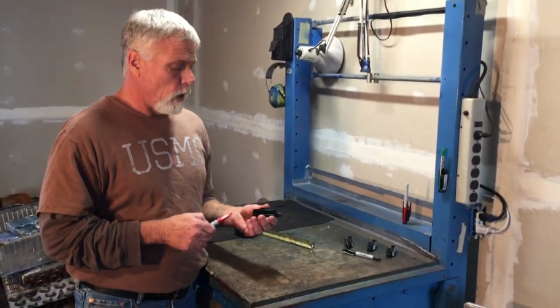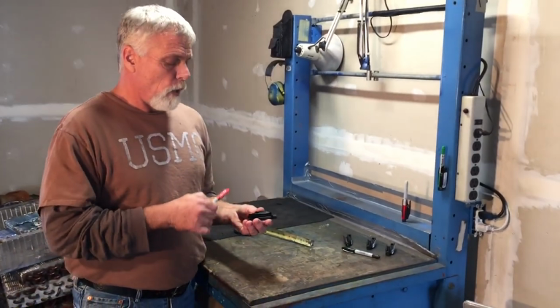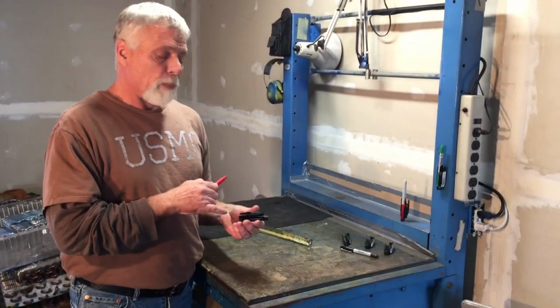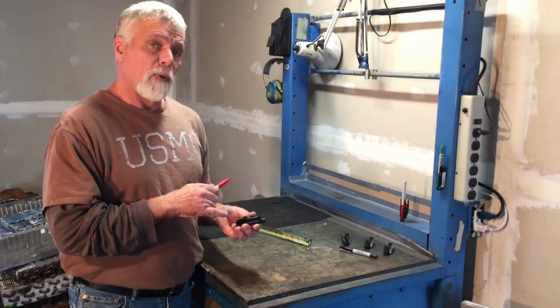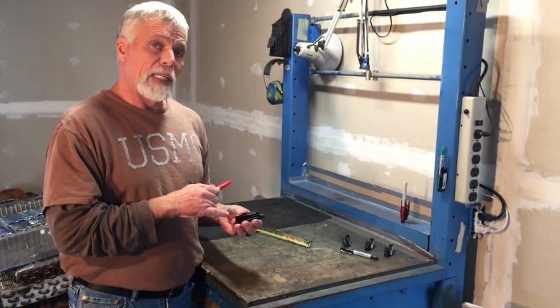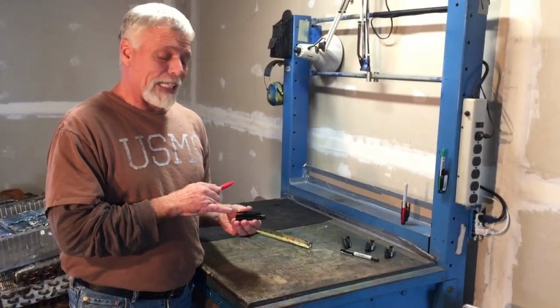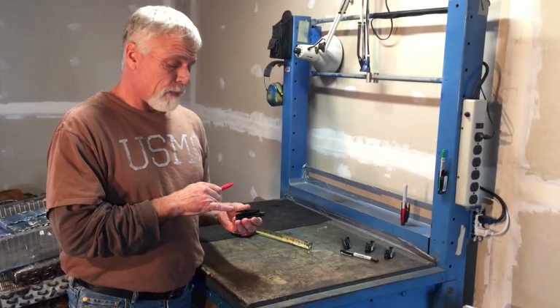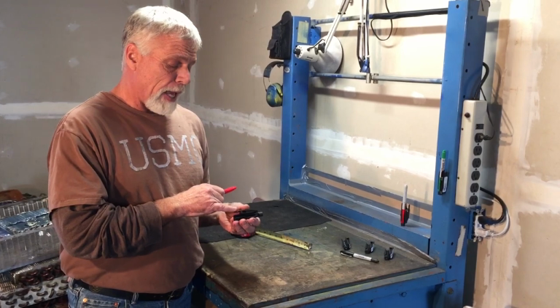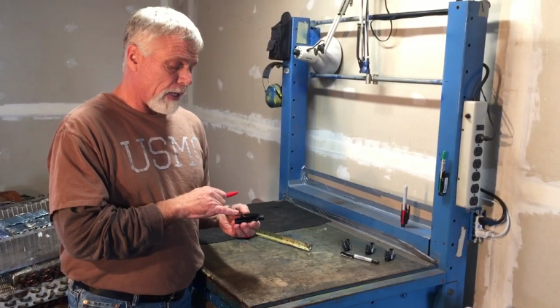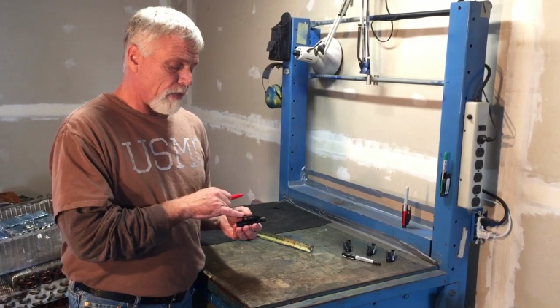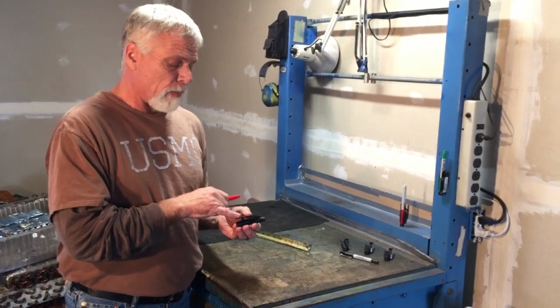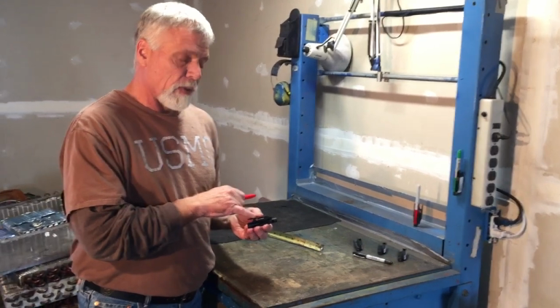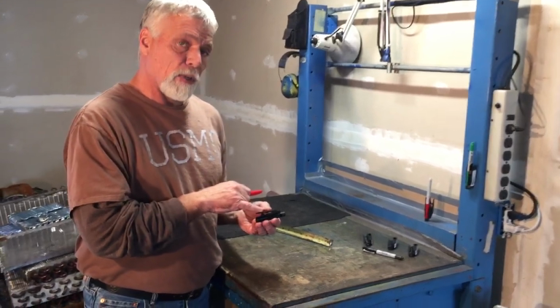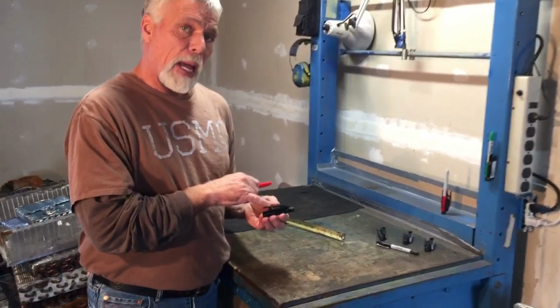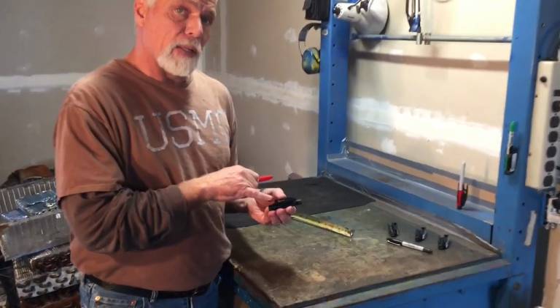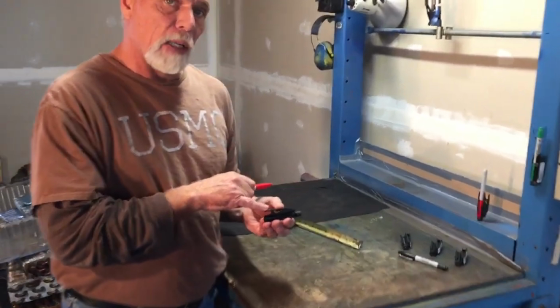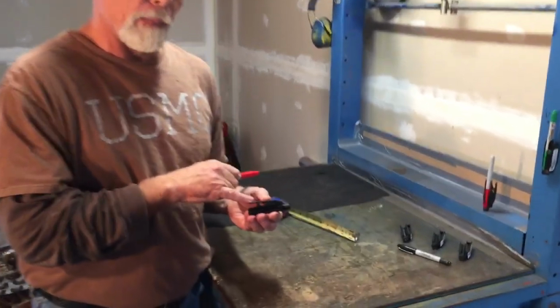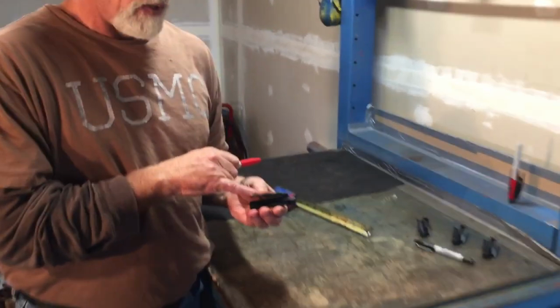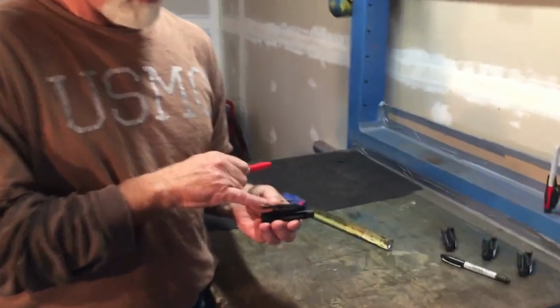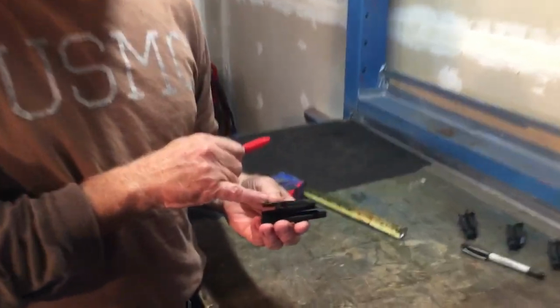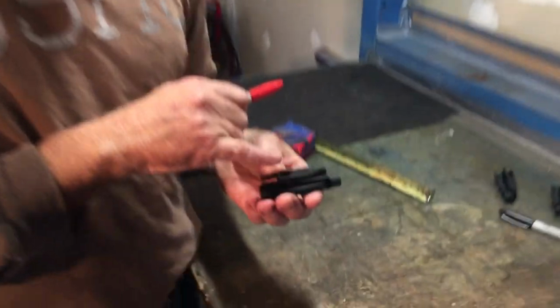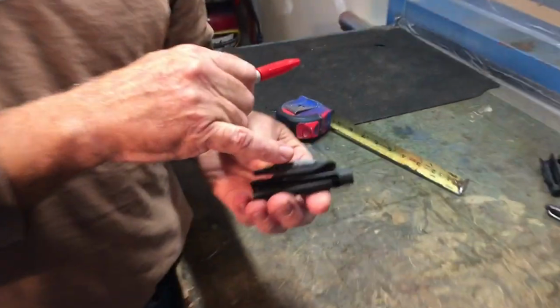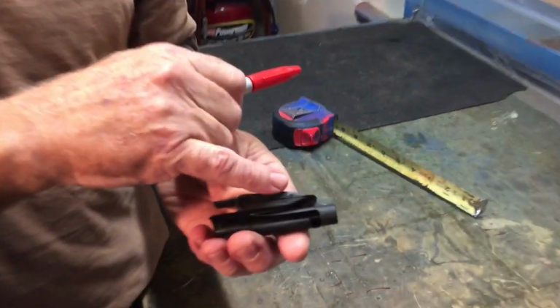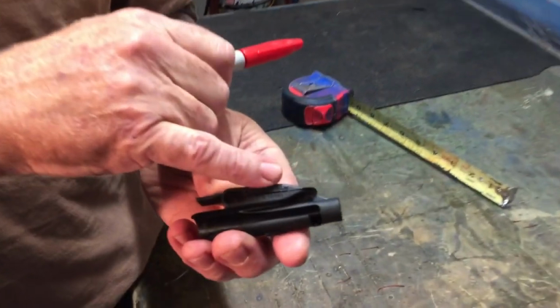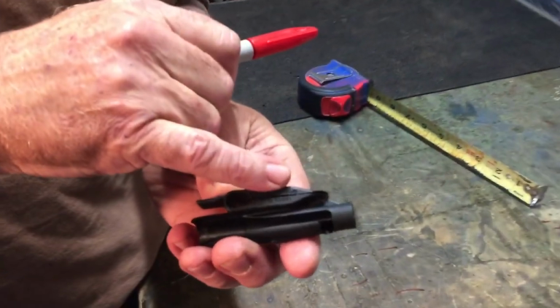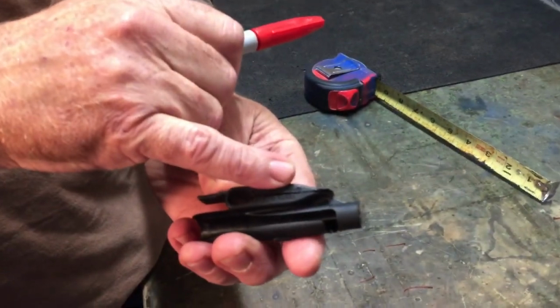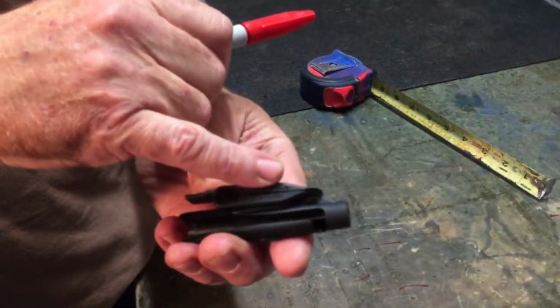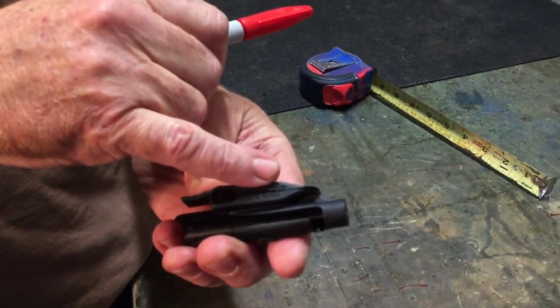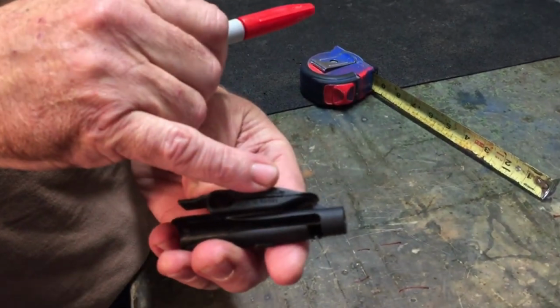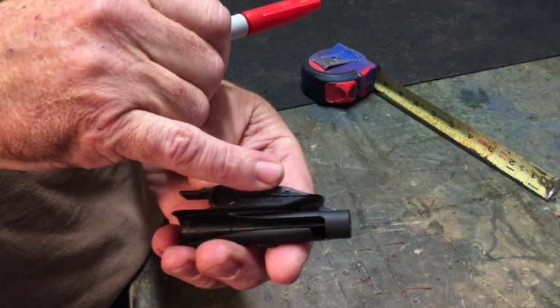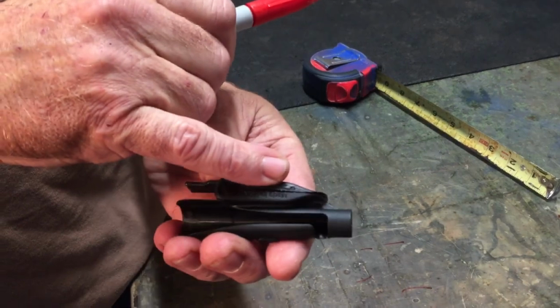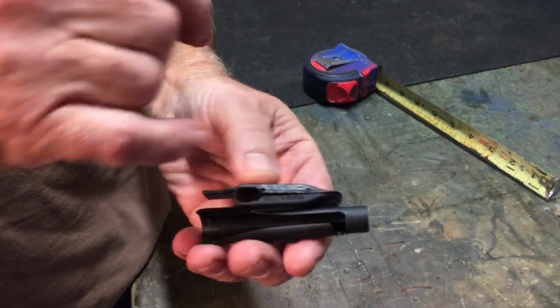We improved the design by adding a thumb lever to the back of the clip to allow easier opening of the clip to attach to your pocket.